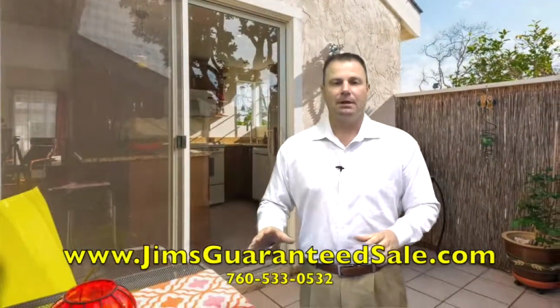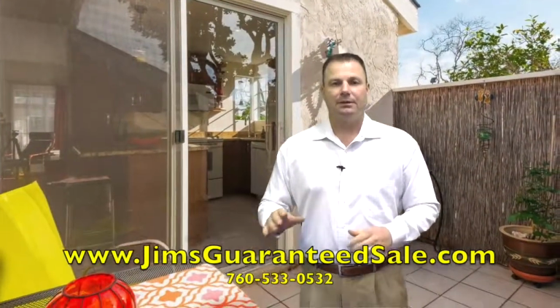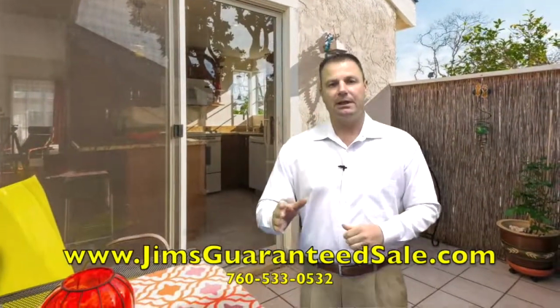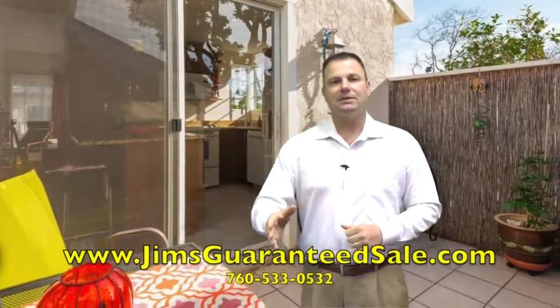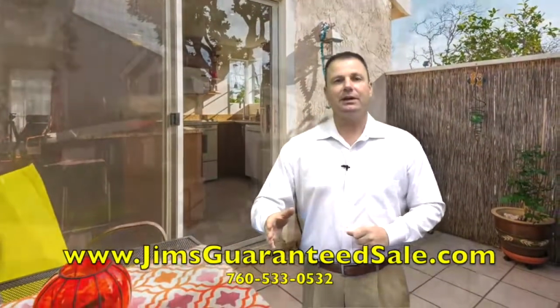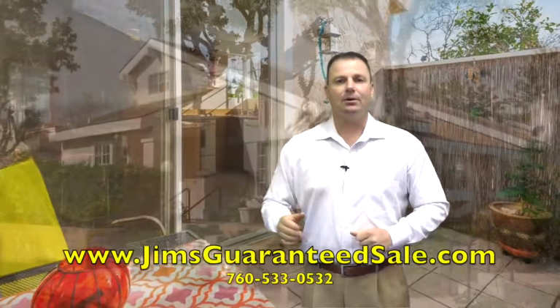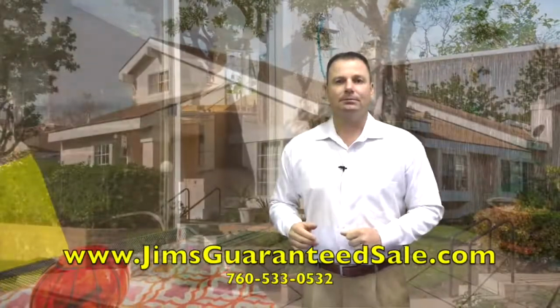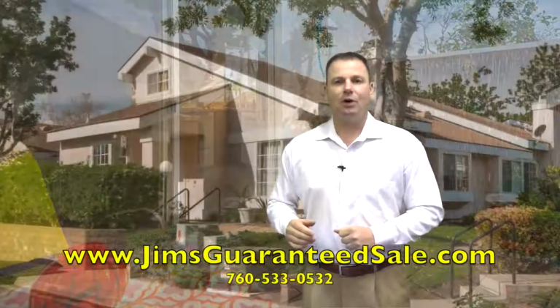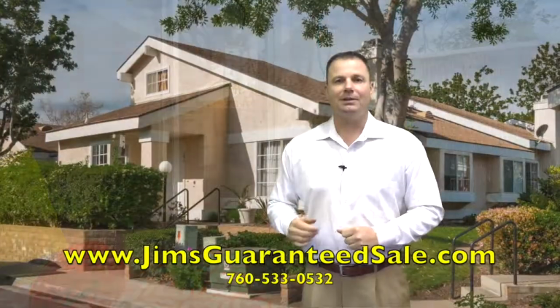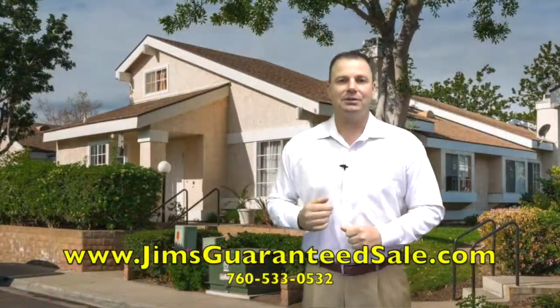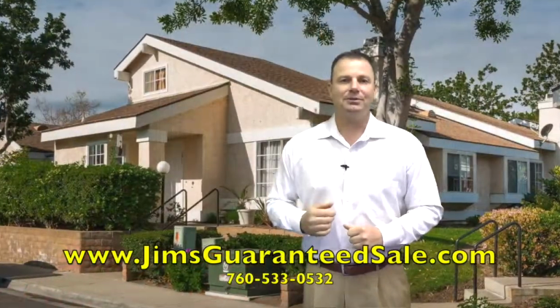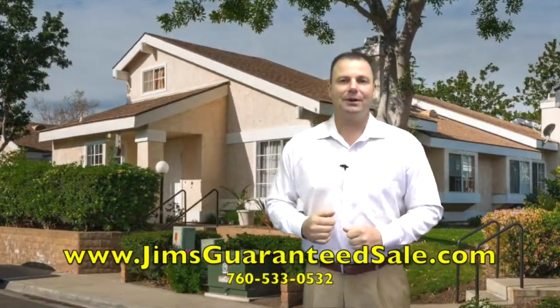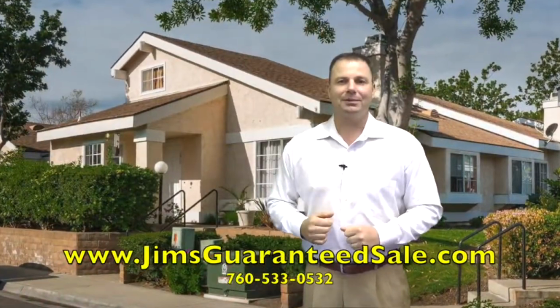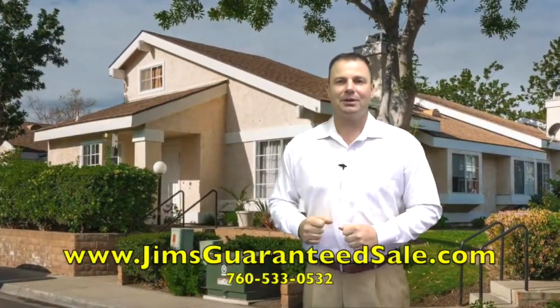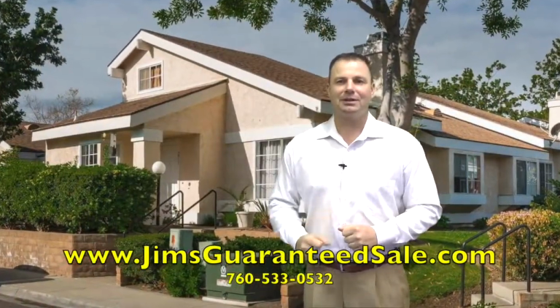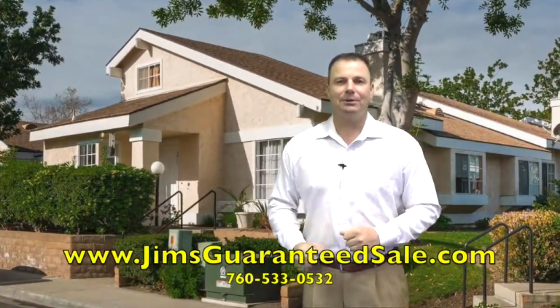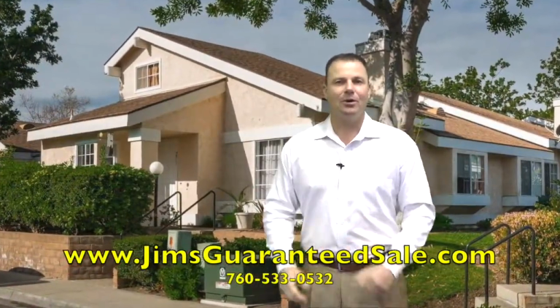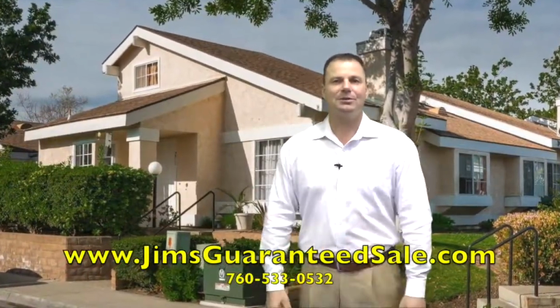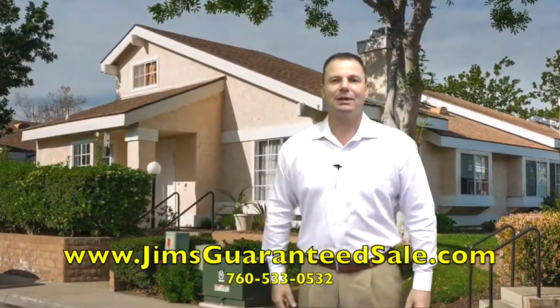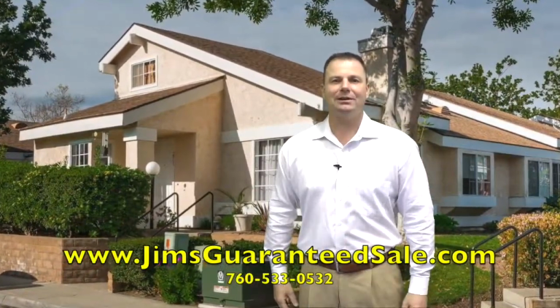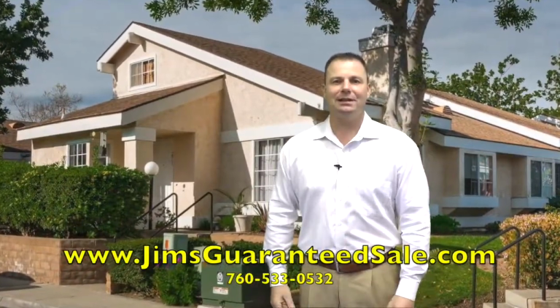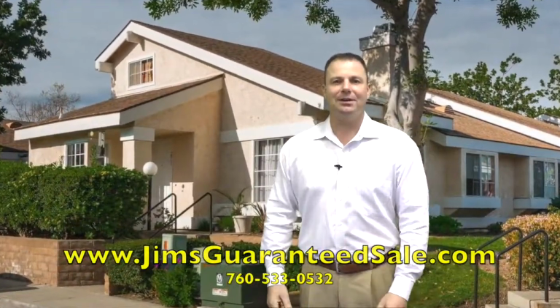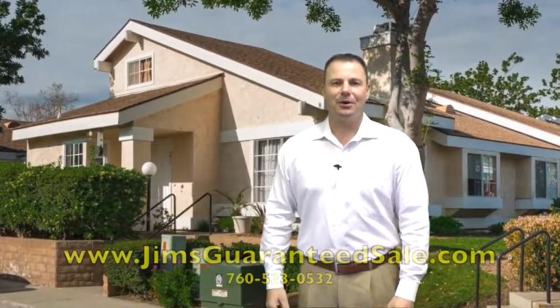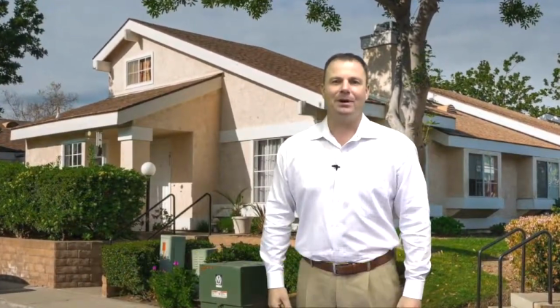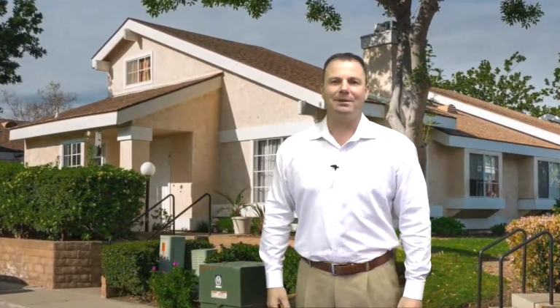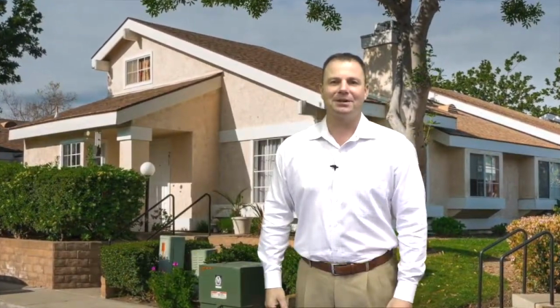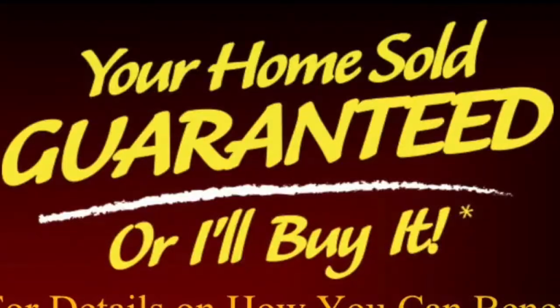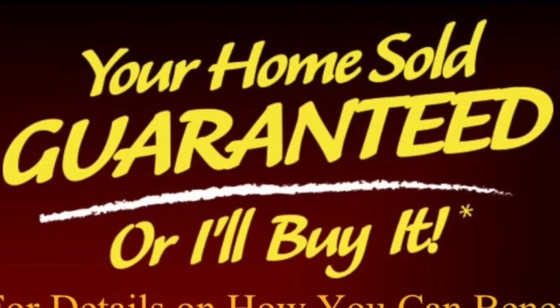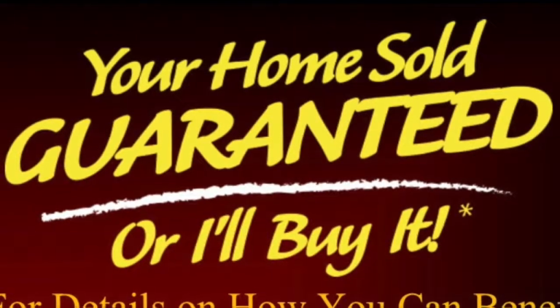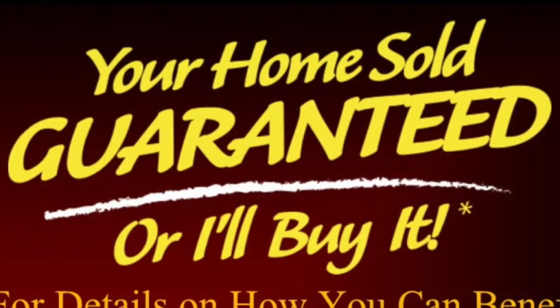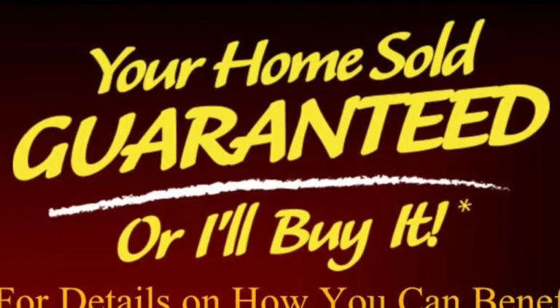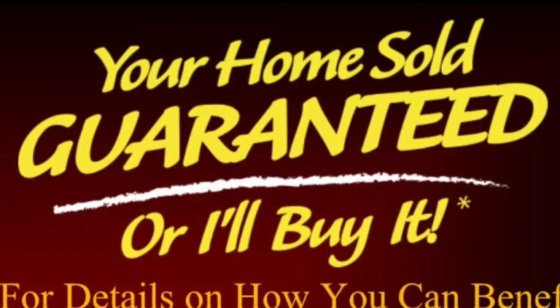If you're thinking of selling a home, call me, Jim Betrell, the Betrell team. Your home is sold guaranteed or I'll buy it myself. Call me and start packing.